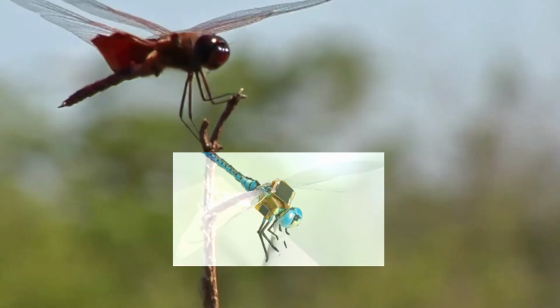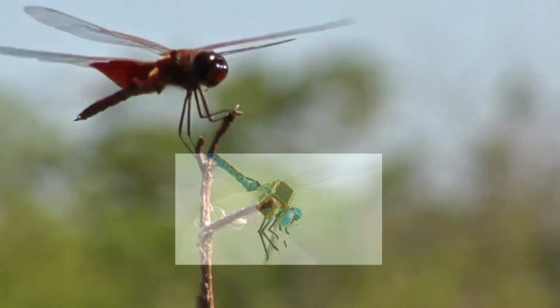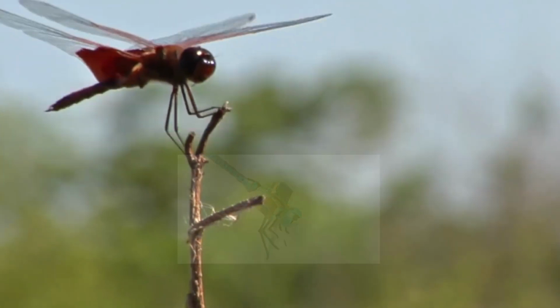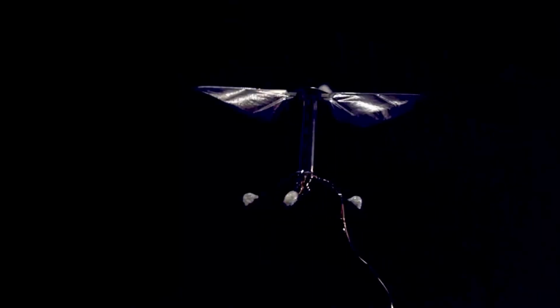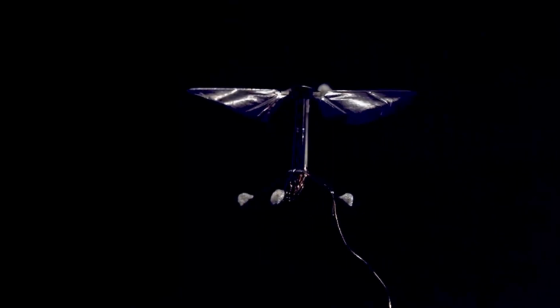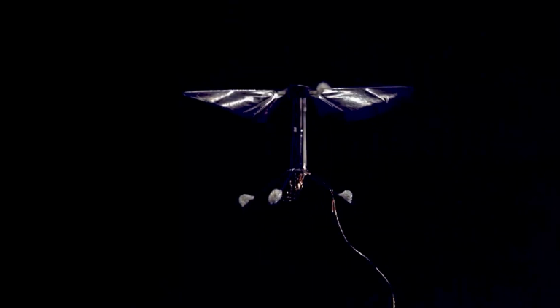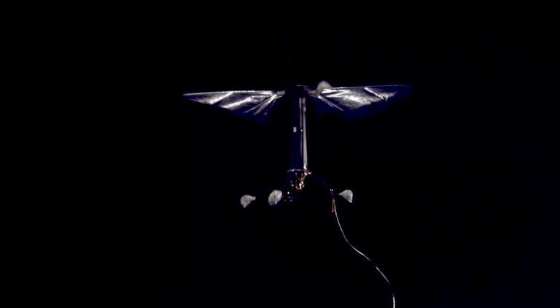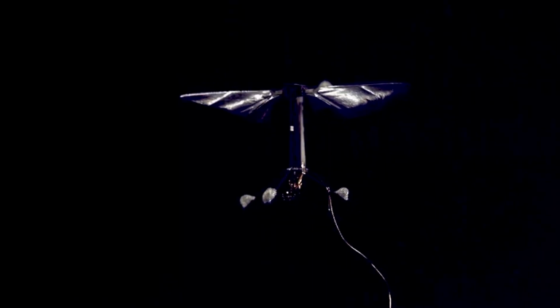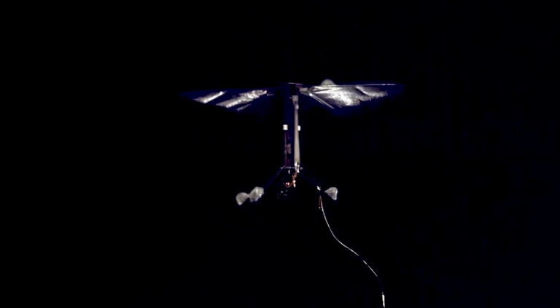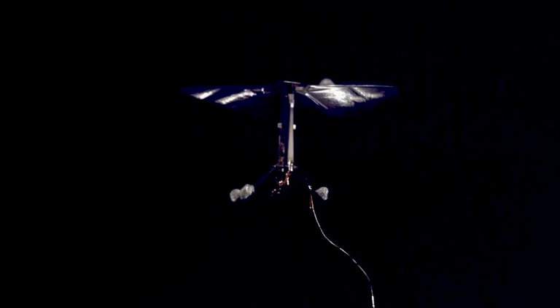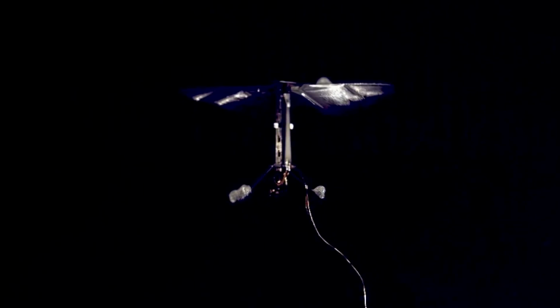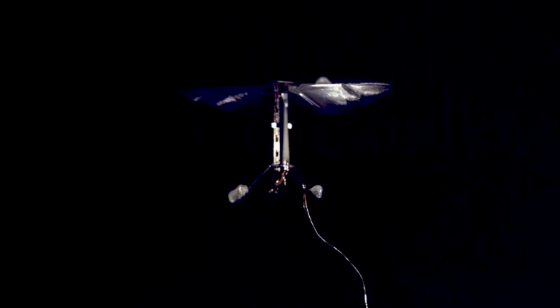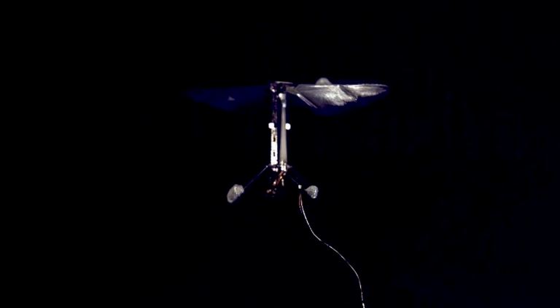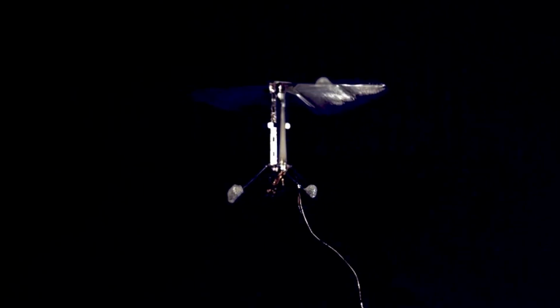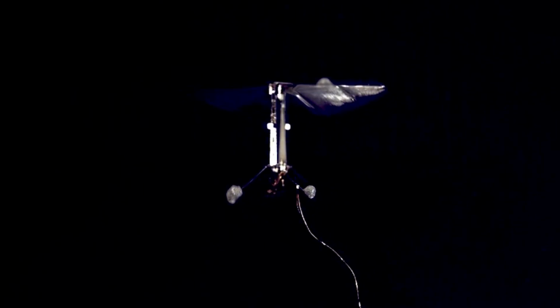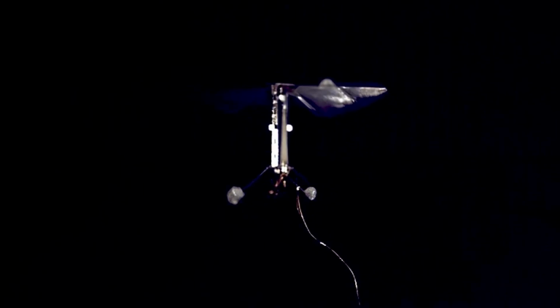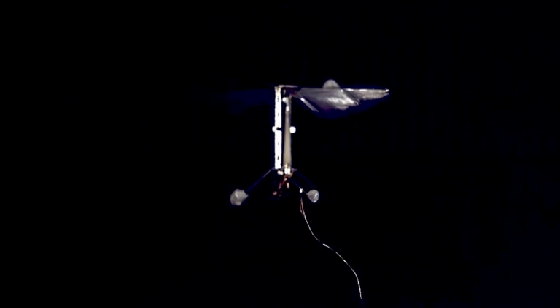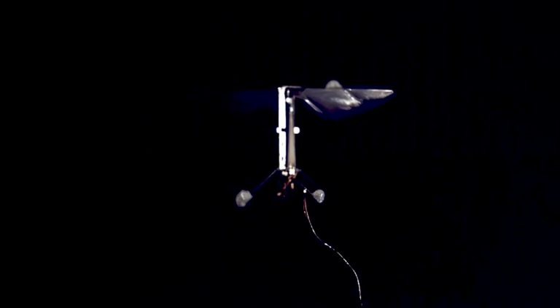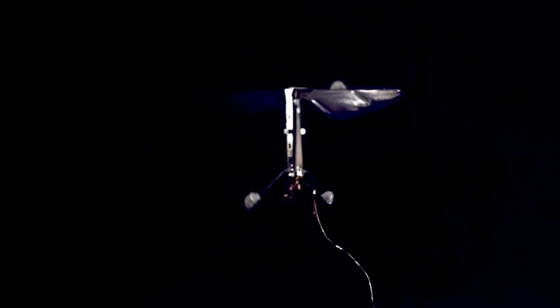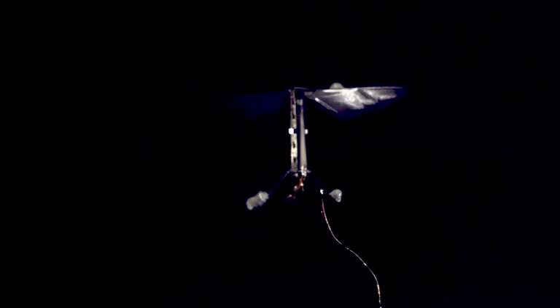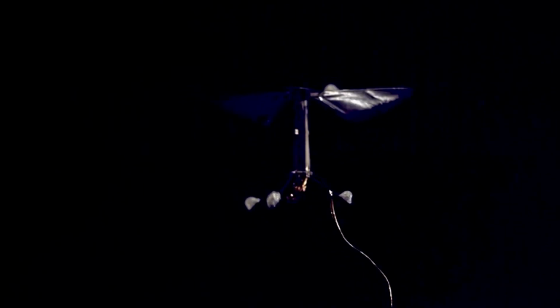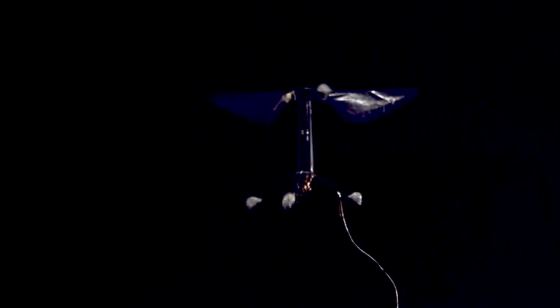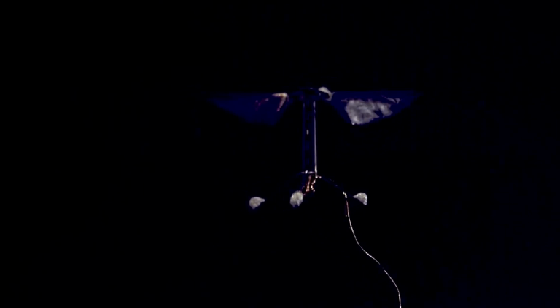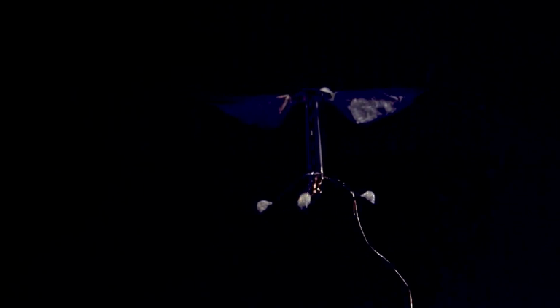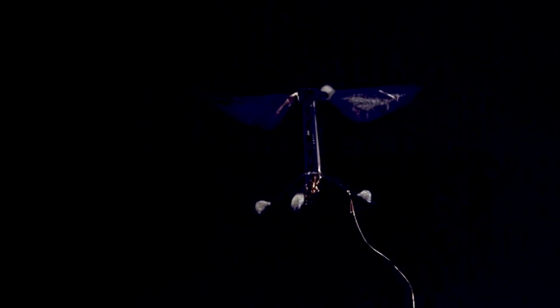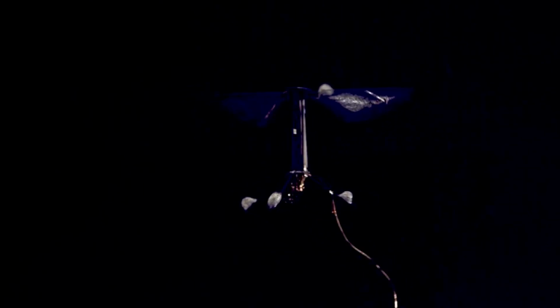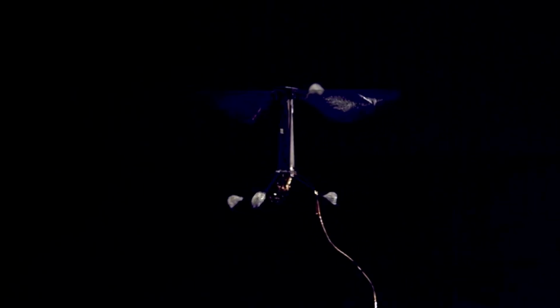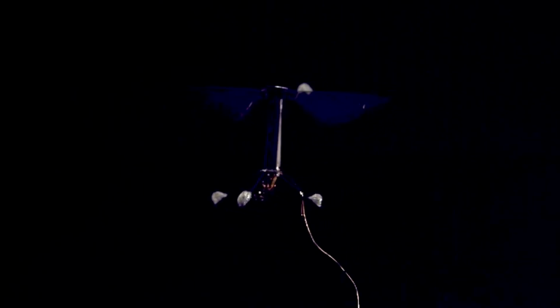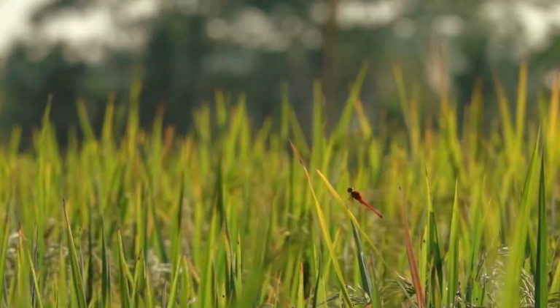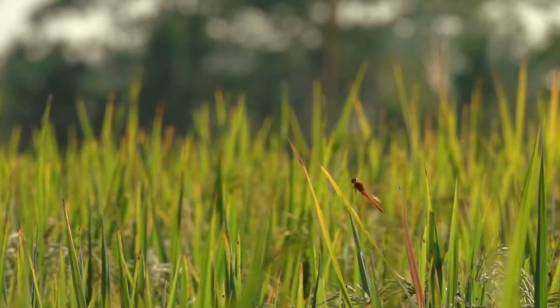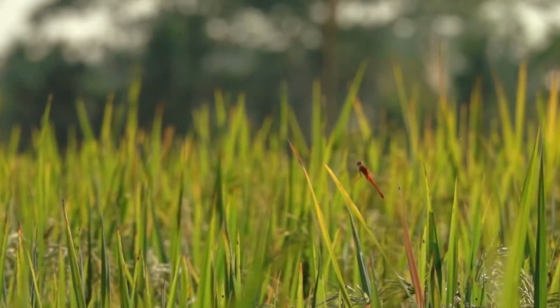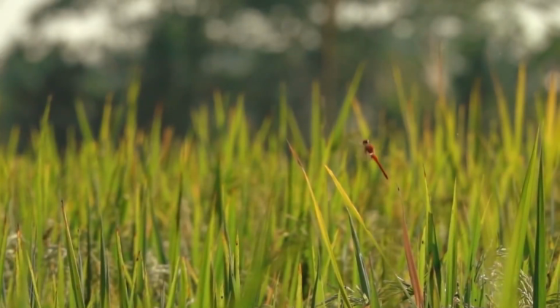Today, we will introduce you to five of the most amazing insect-sized robots. Let's get started.